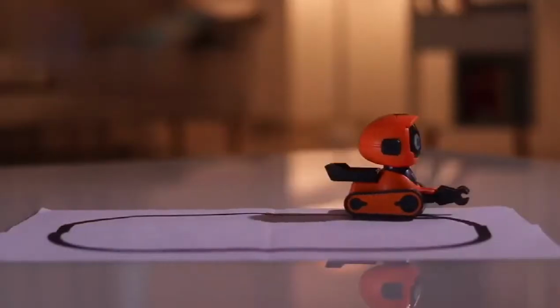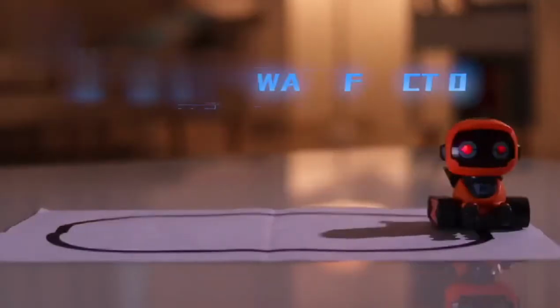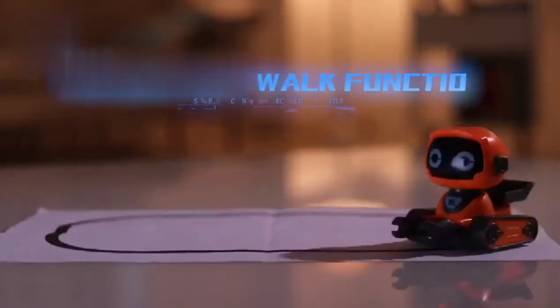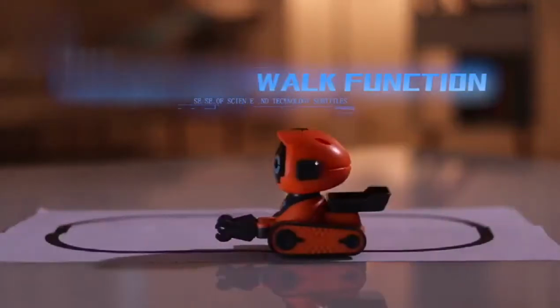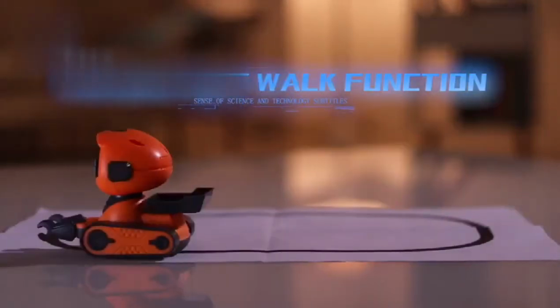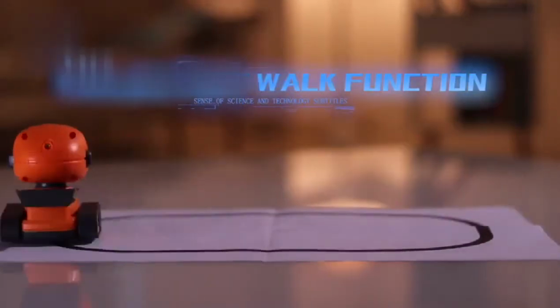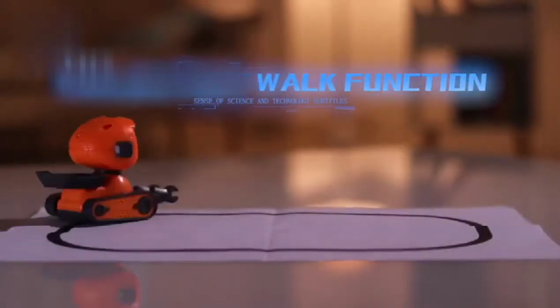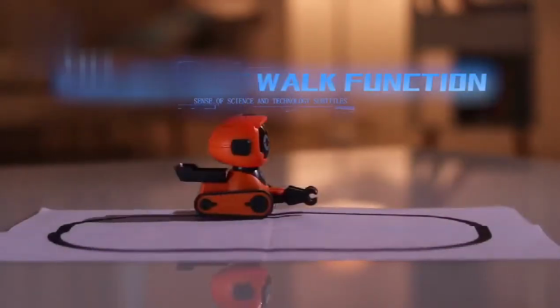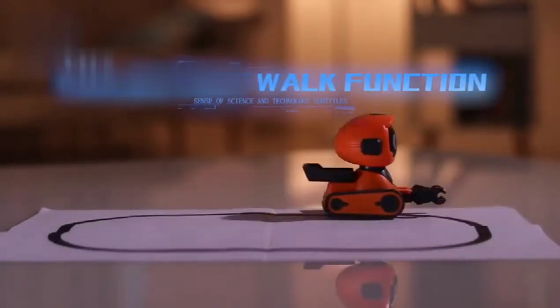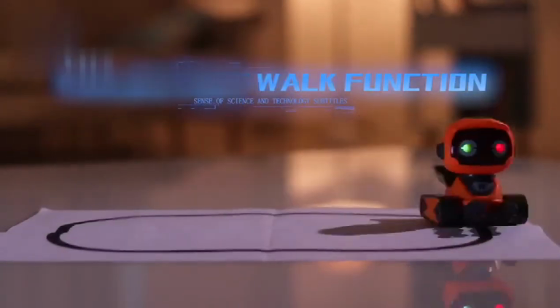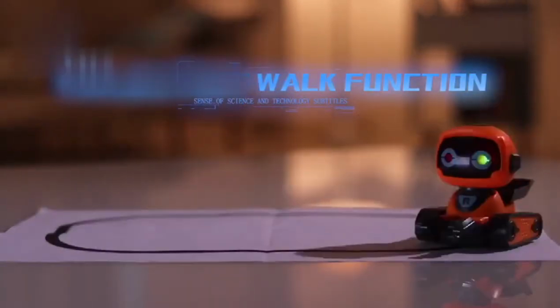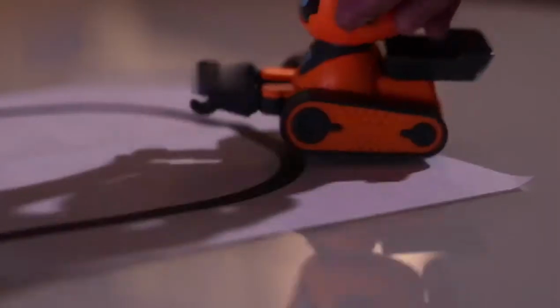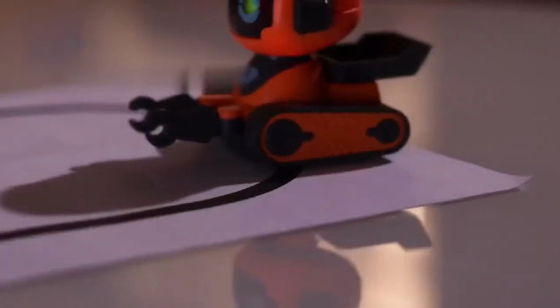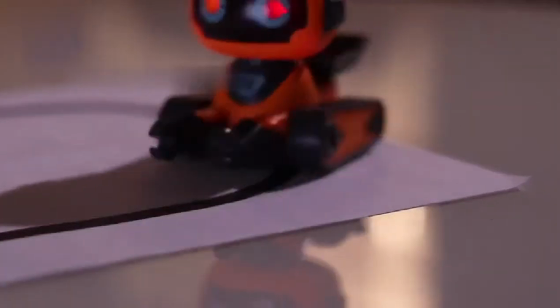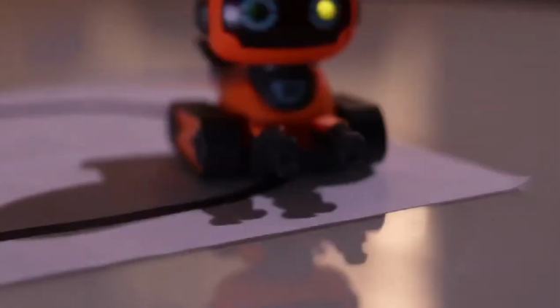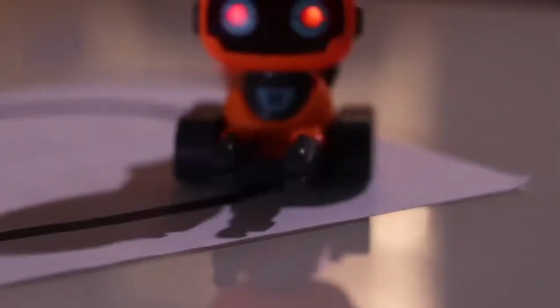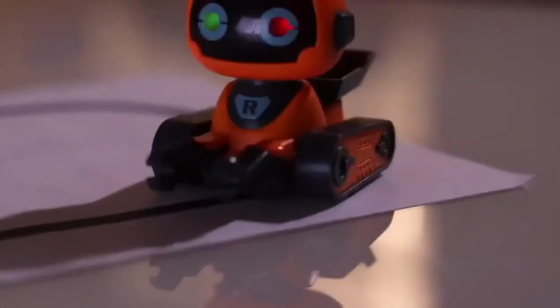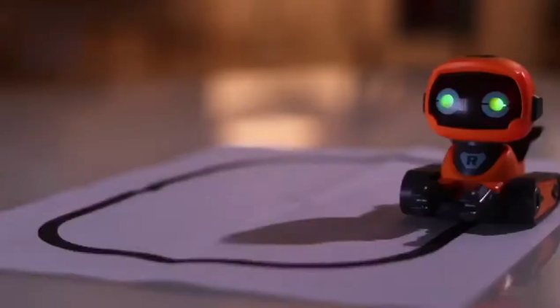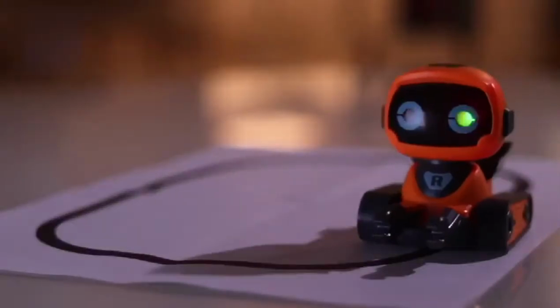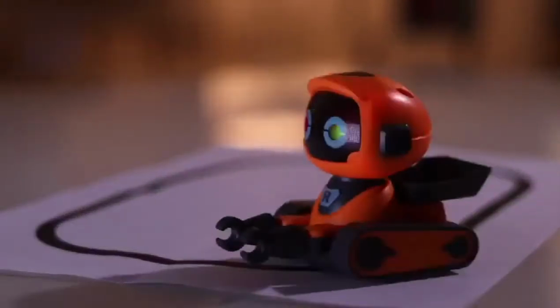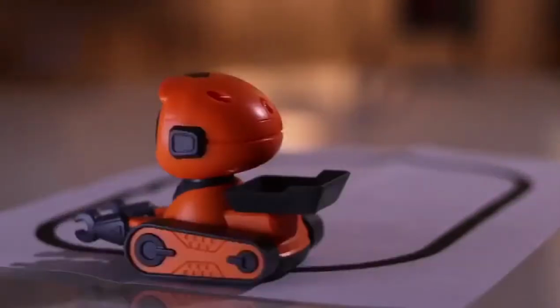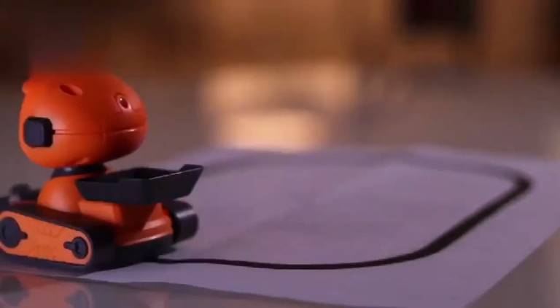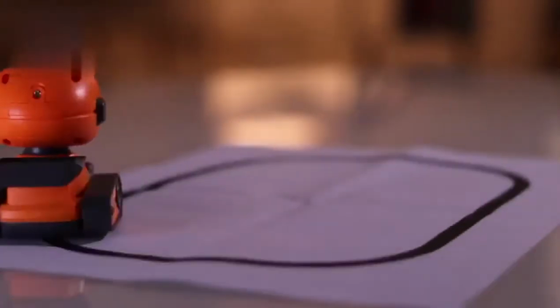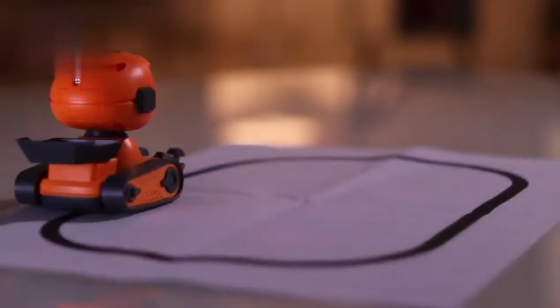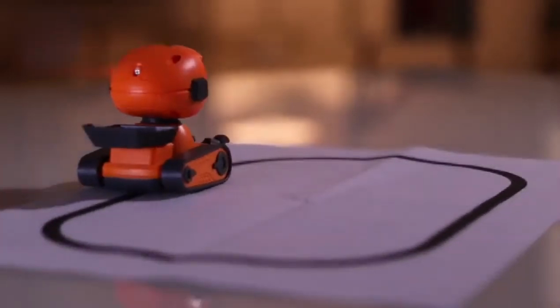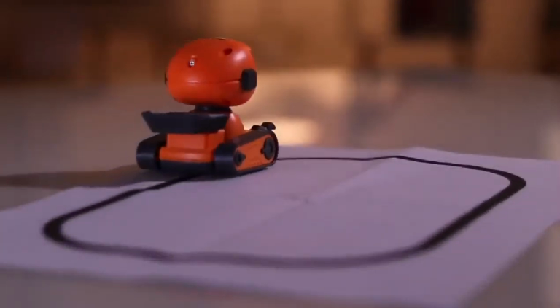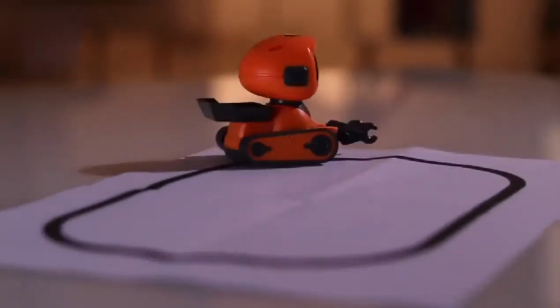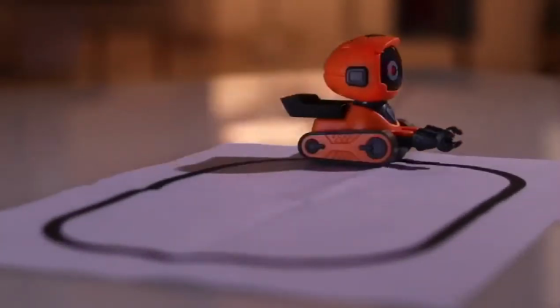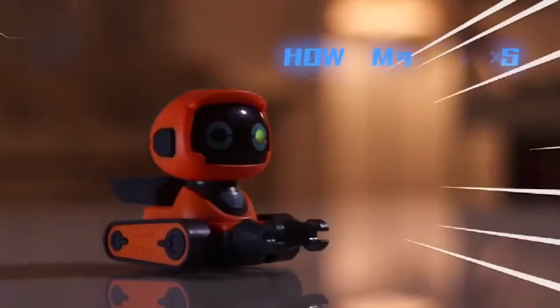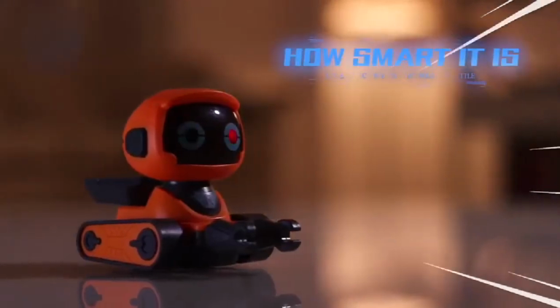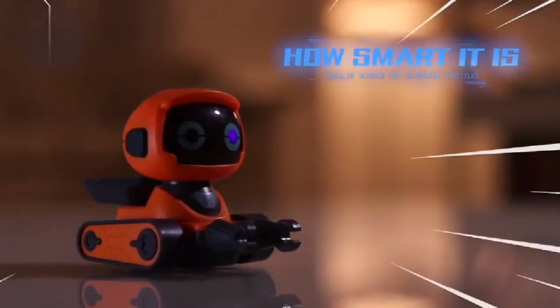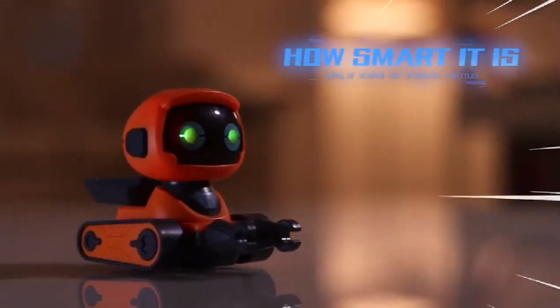The smart robot offers intelligent trajectory work functions. Just put the robot down and power it on, then it will work along the marked trajectory. How smart it is!